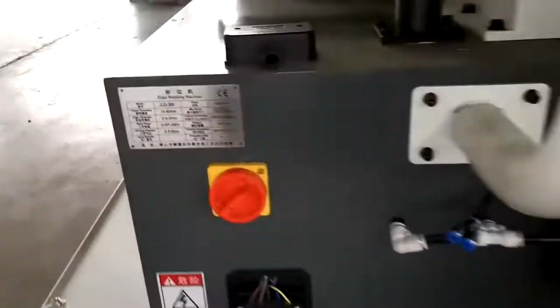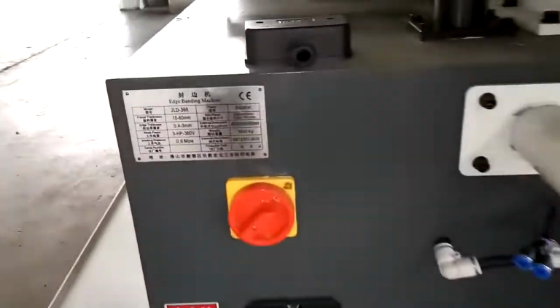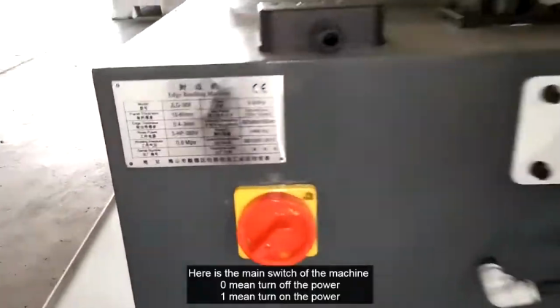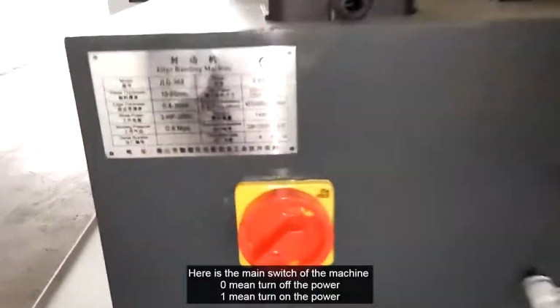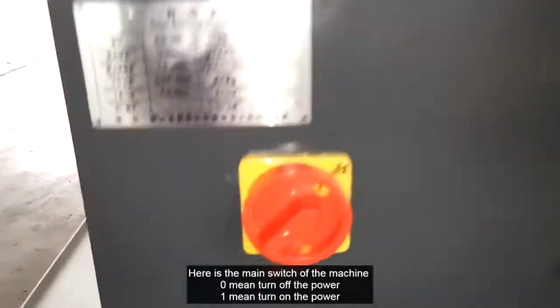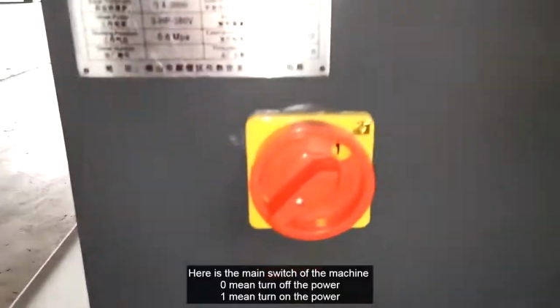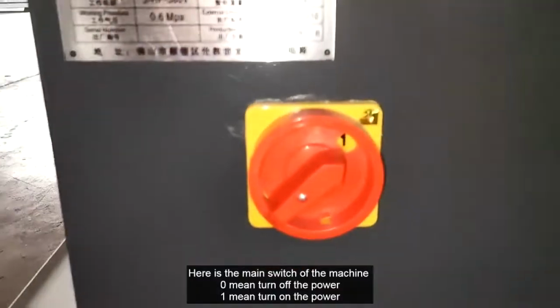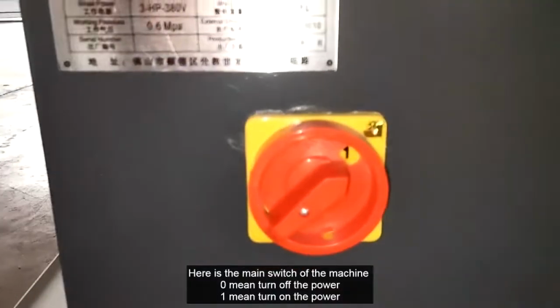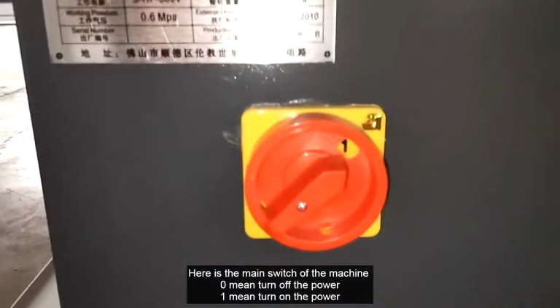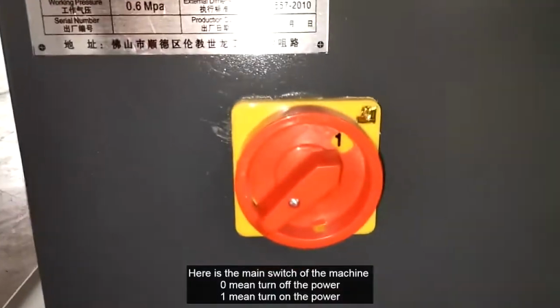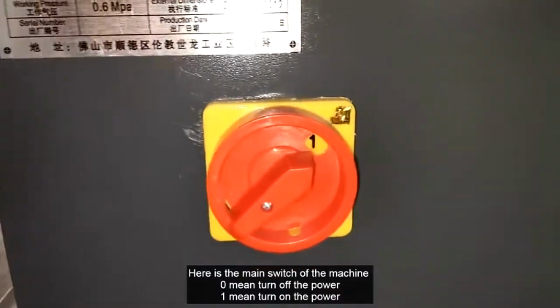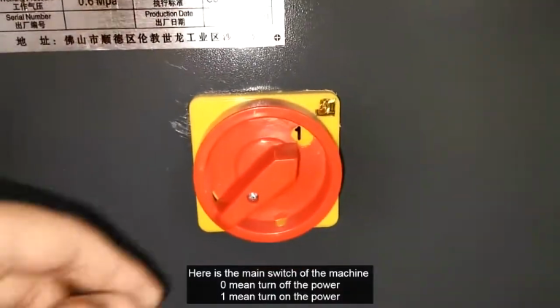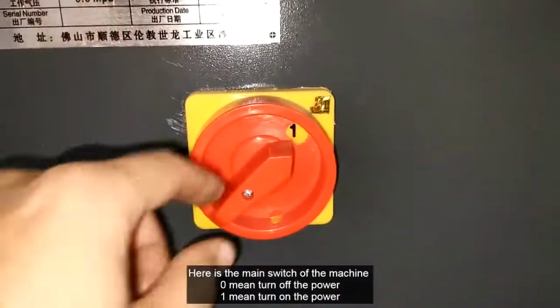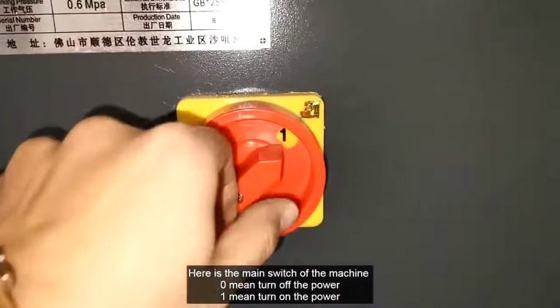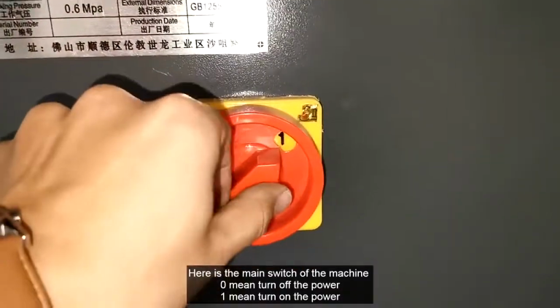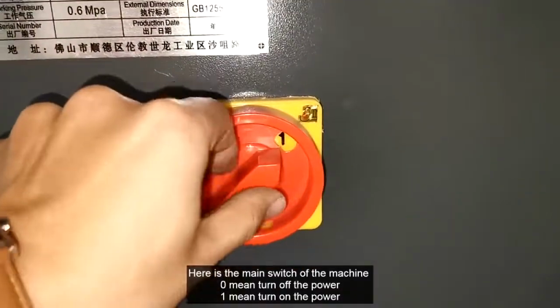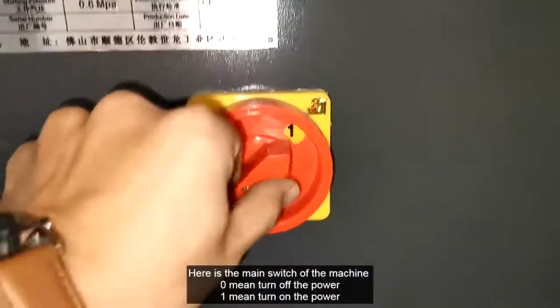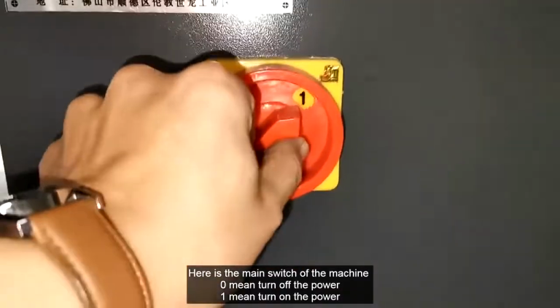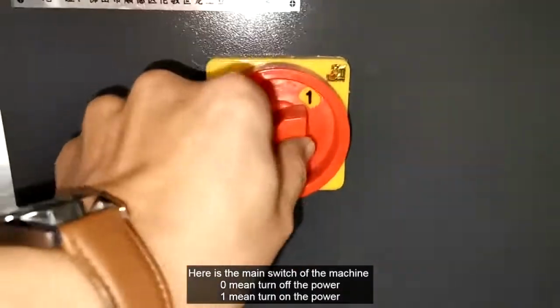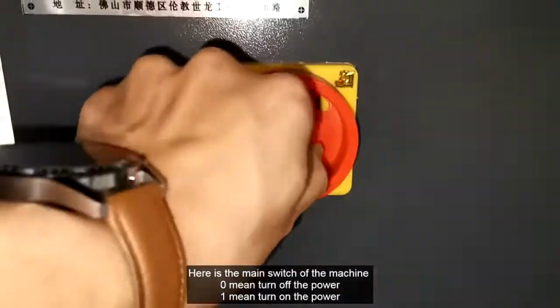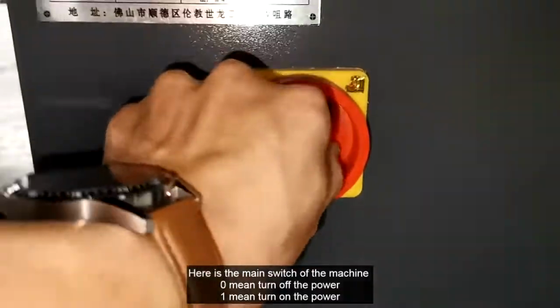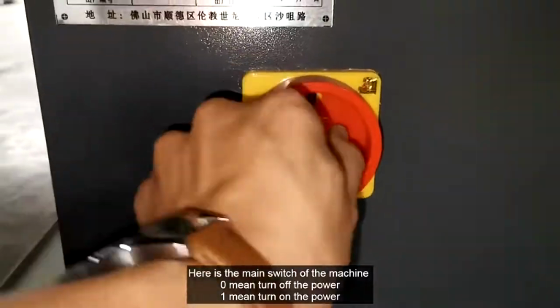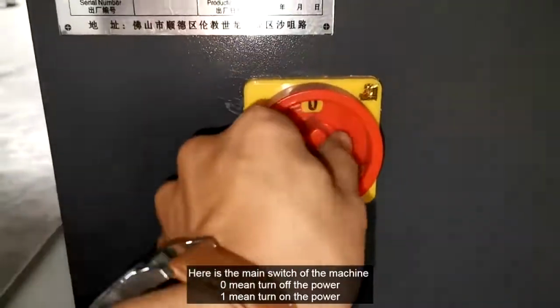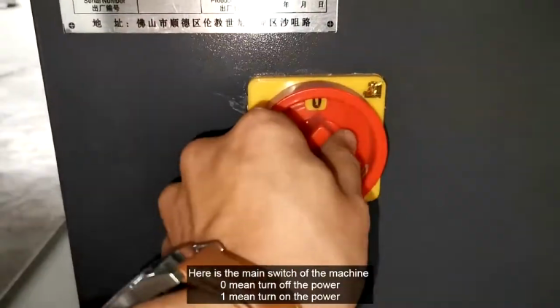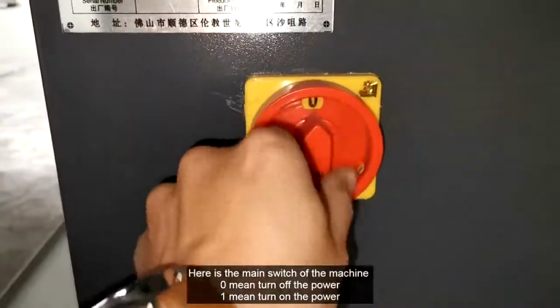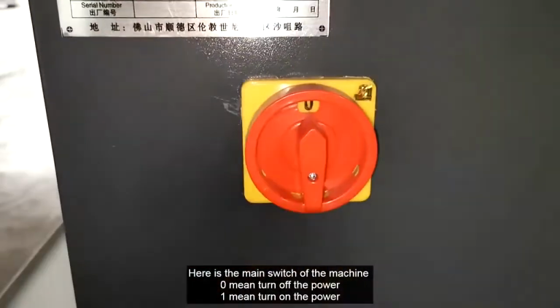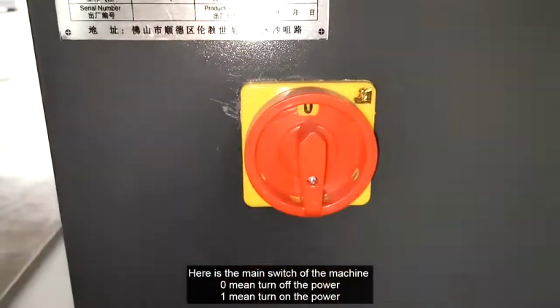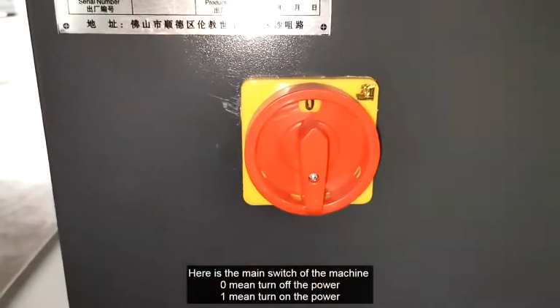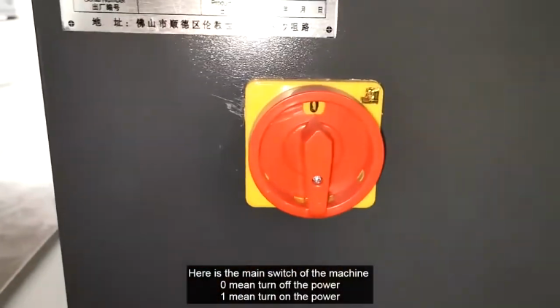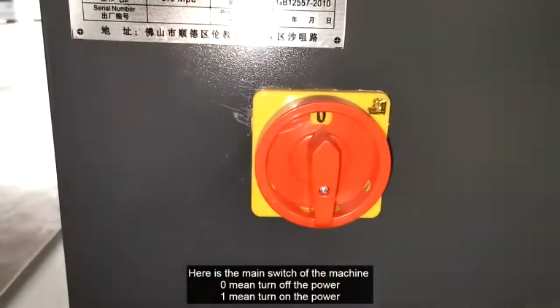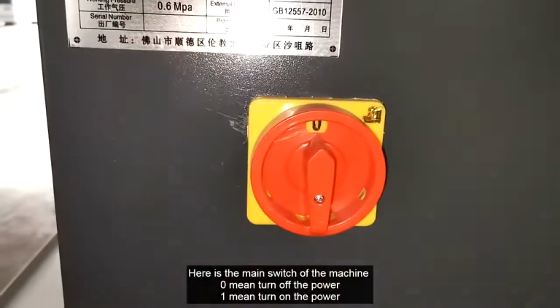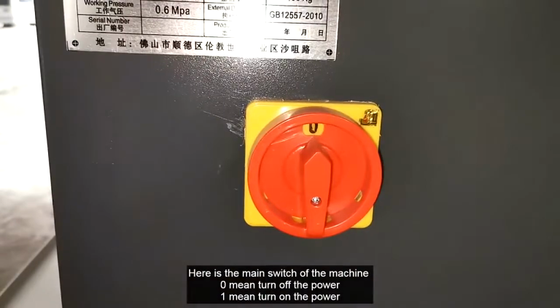Here is the main switch of the machine. 0 means turn off the power, and 1 means turn on the power.